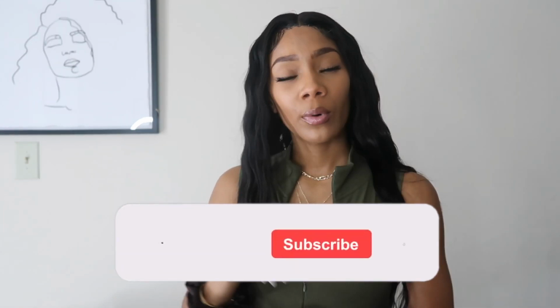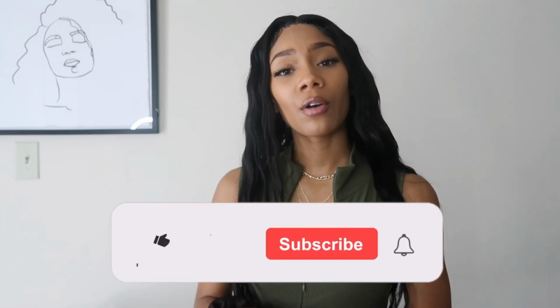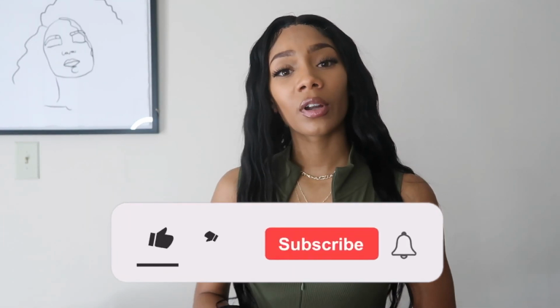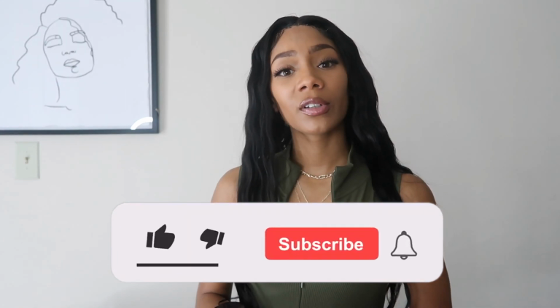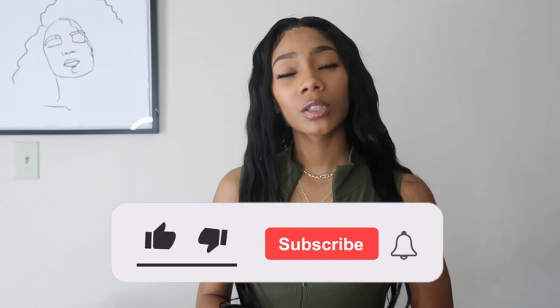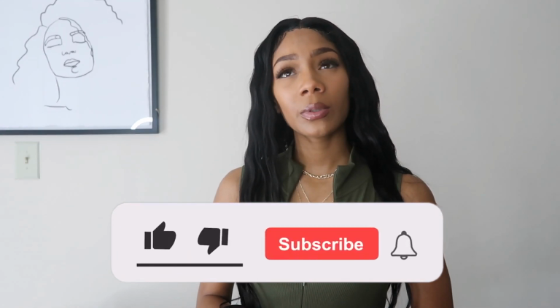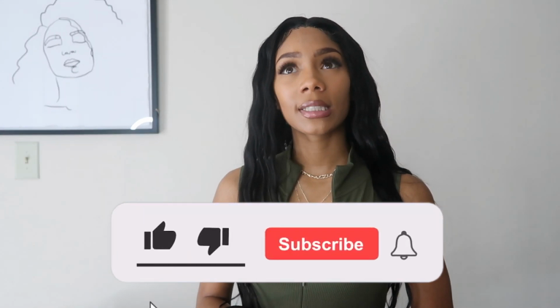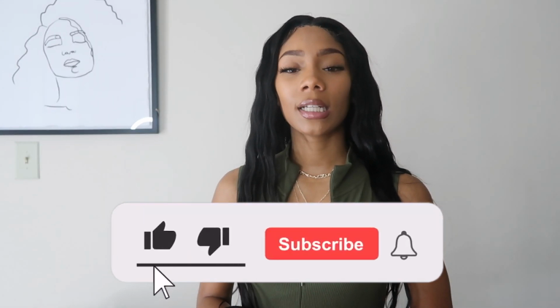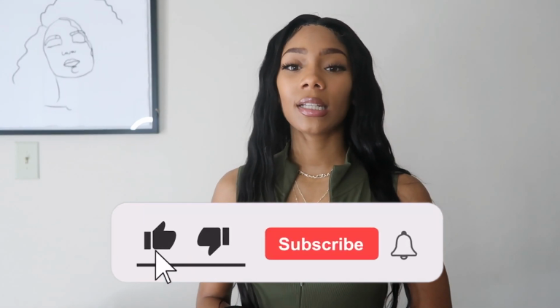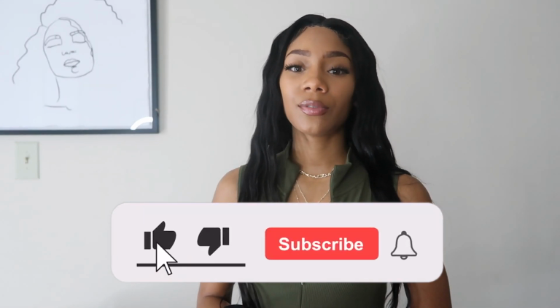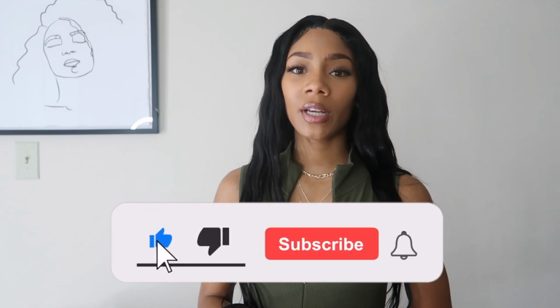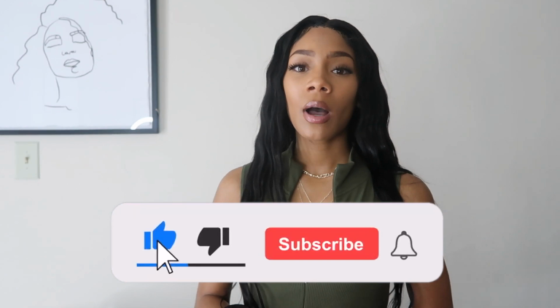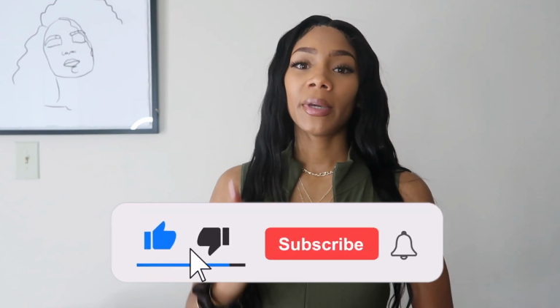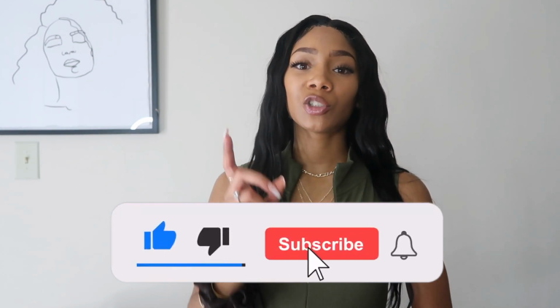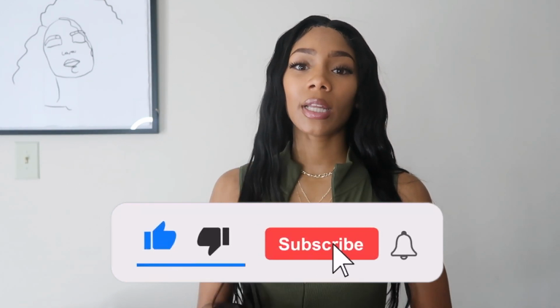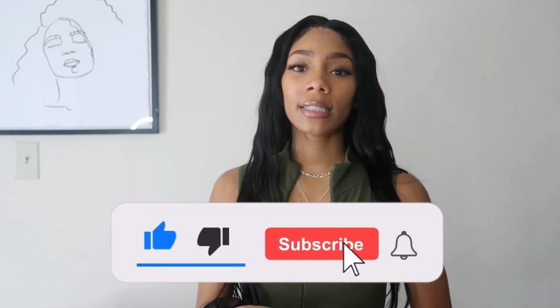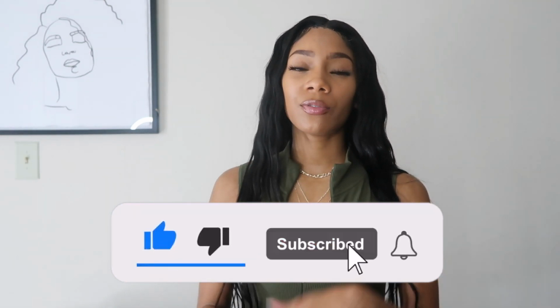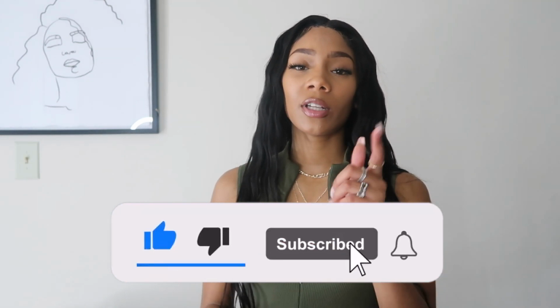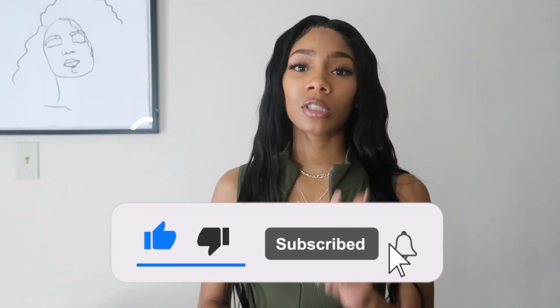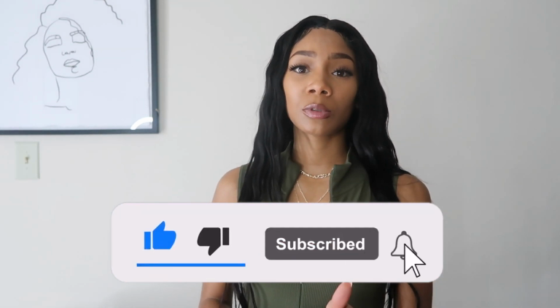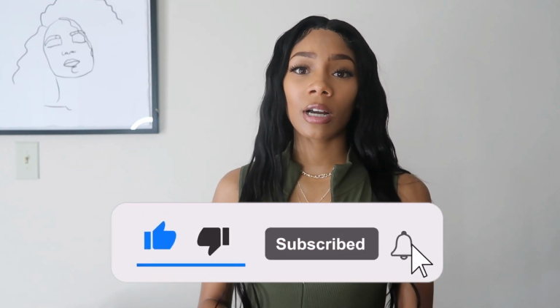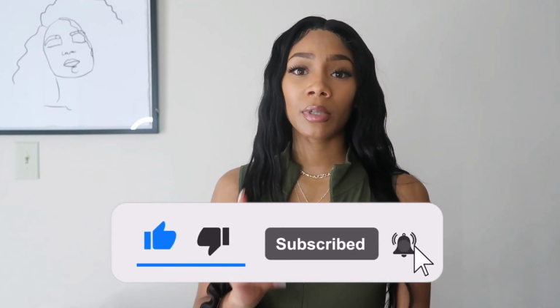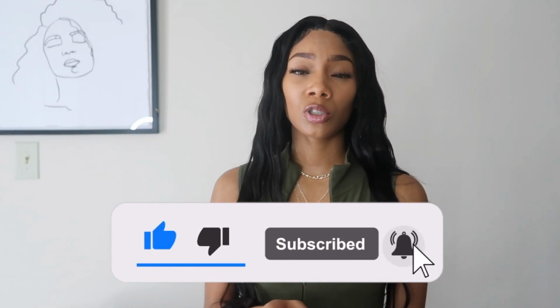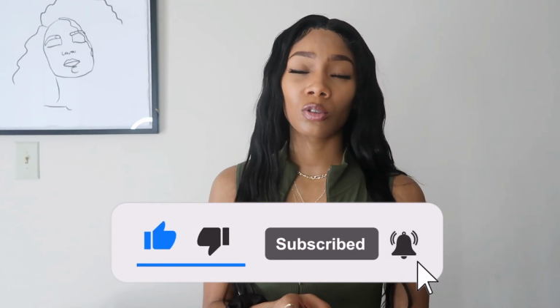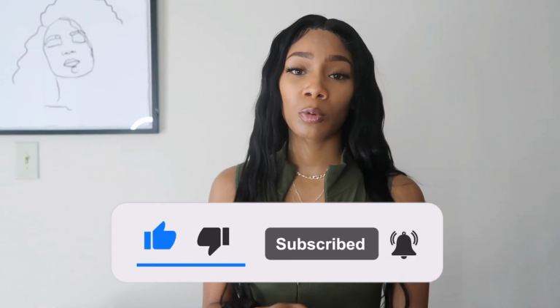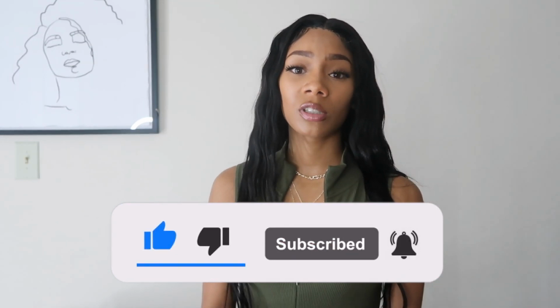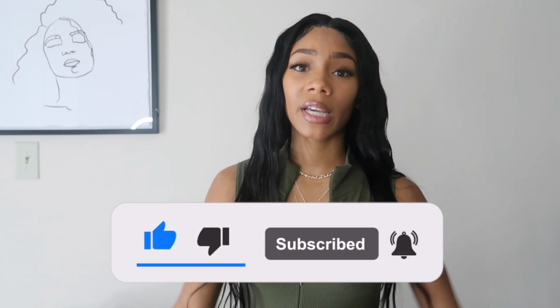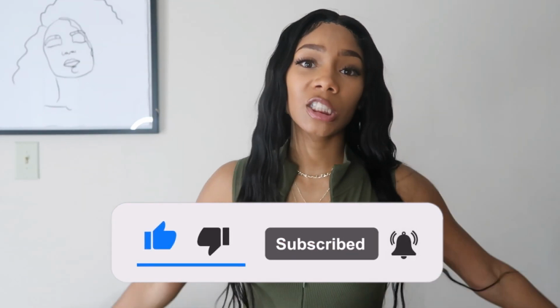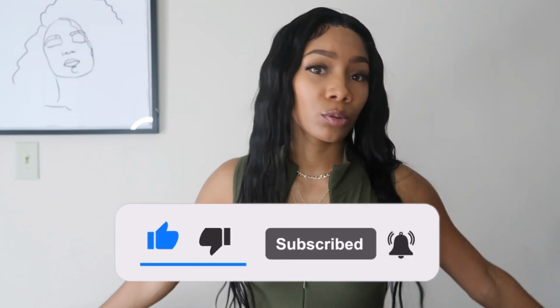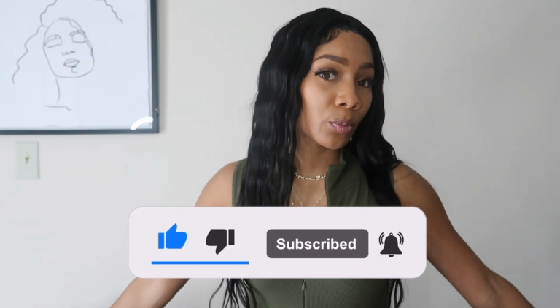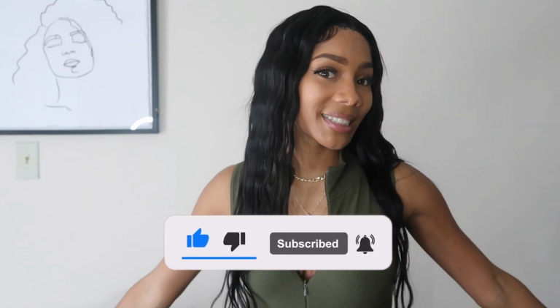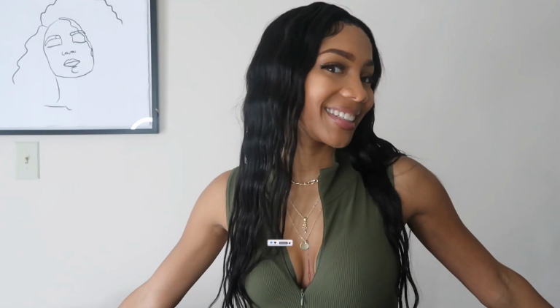Without further ado, let's get into this video. Make sure you like this video, subscribe, and turn on those post notifications so you don't miss a thing.